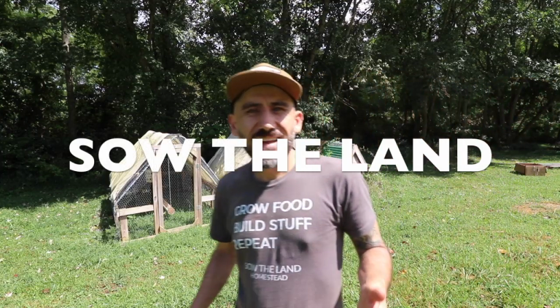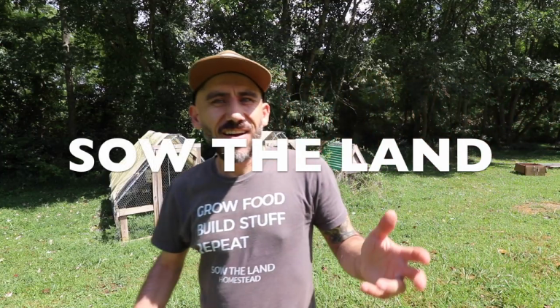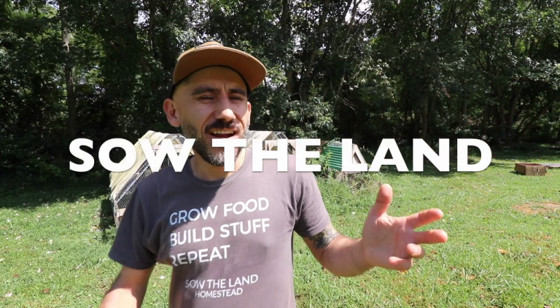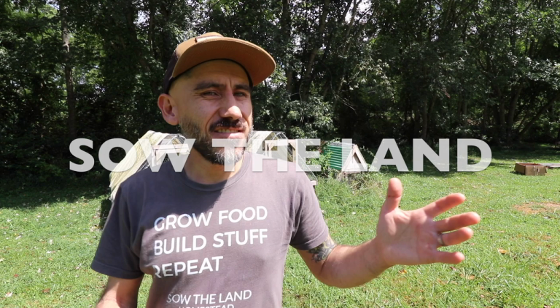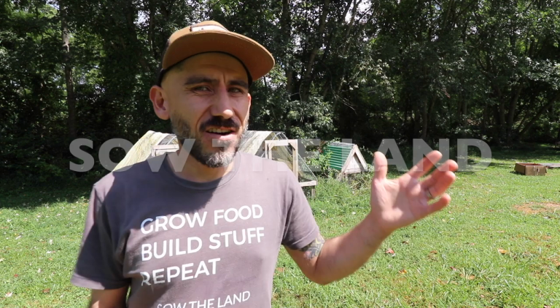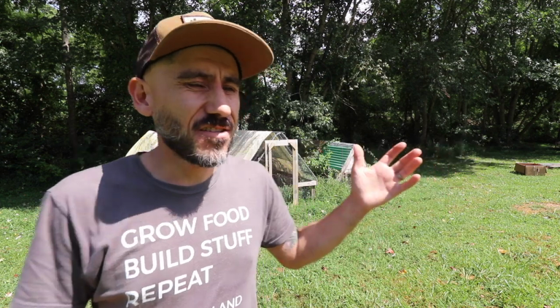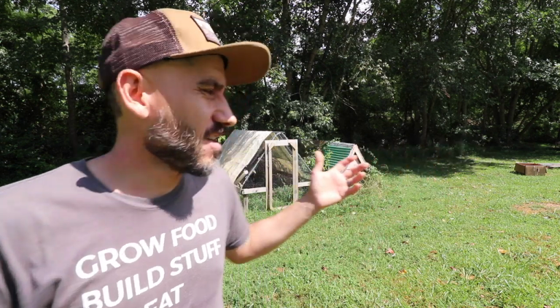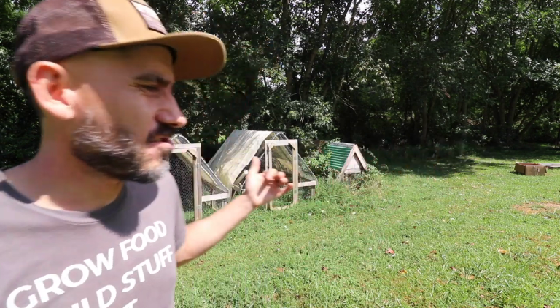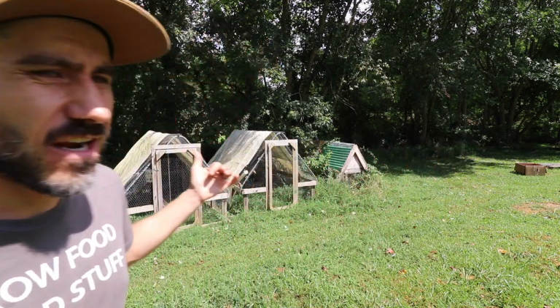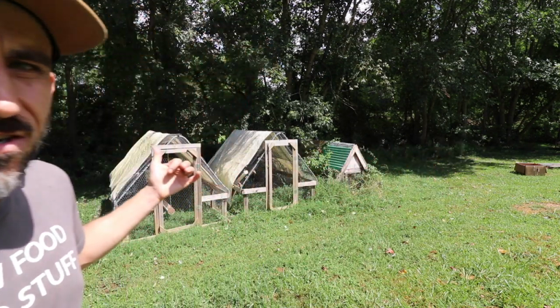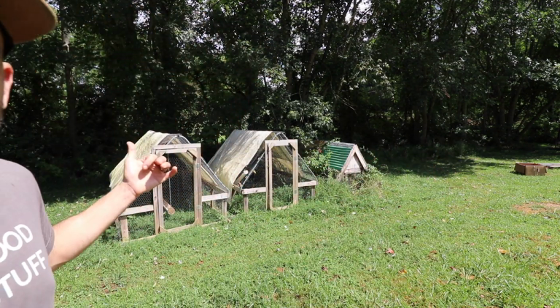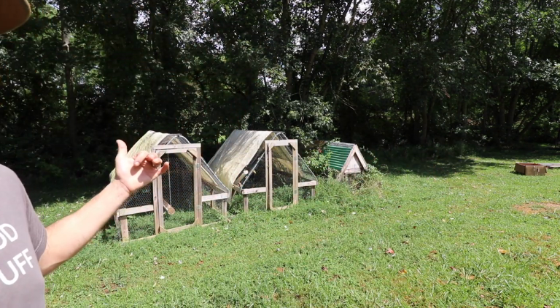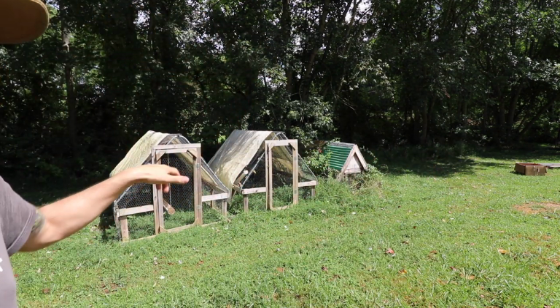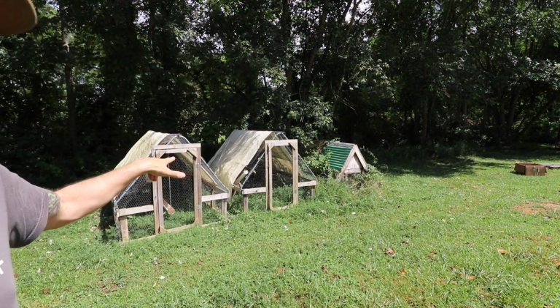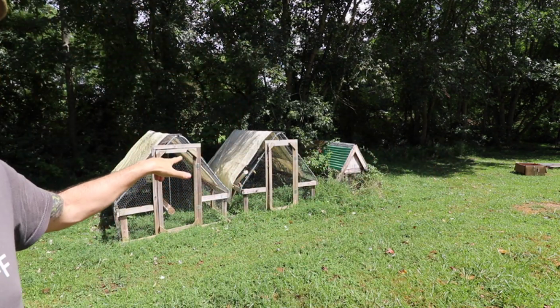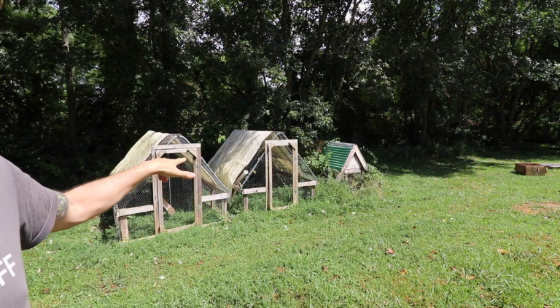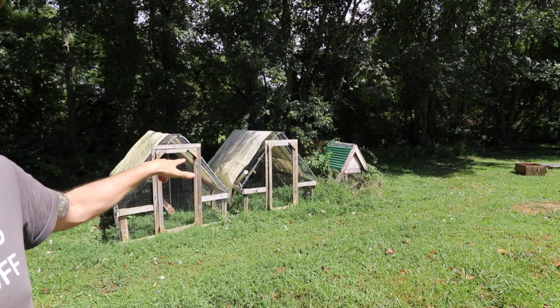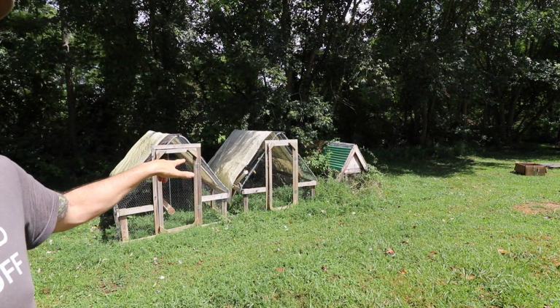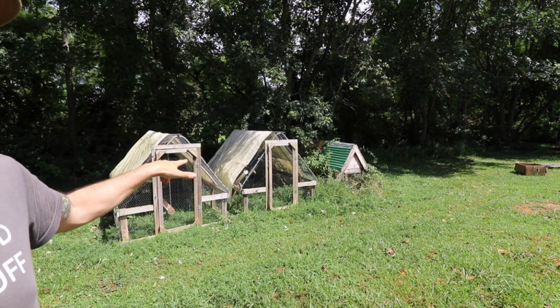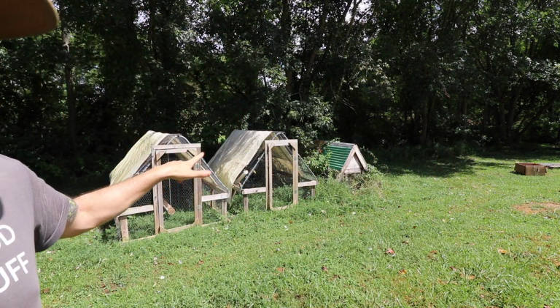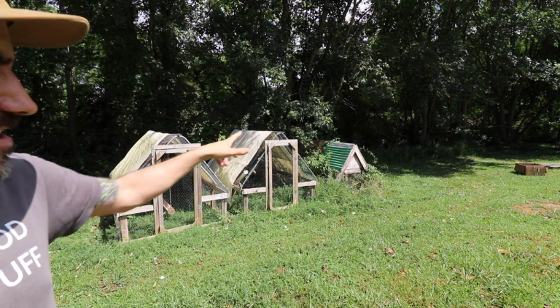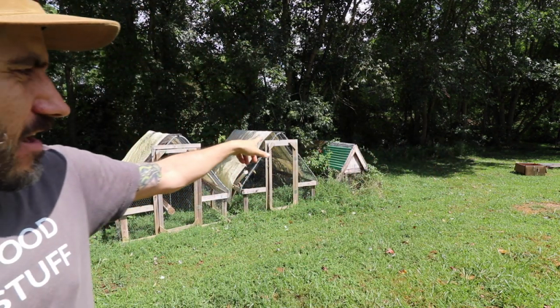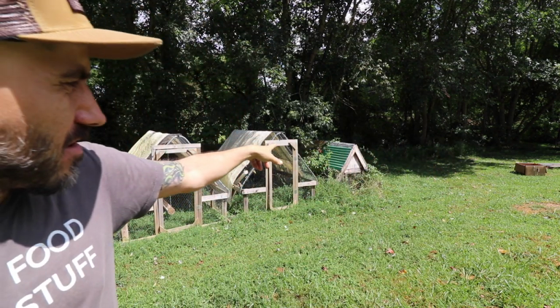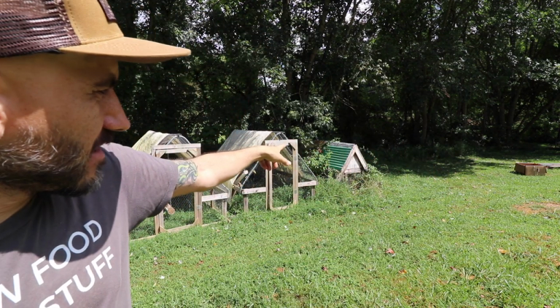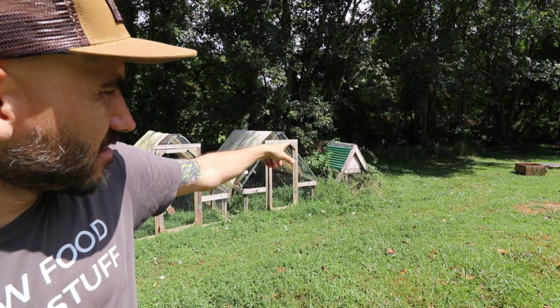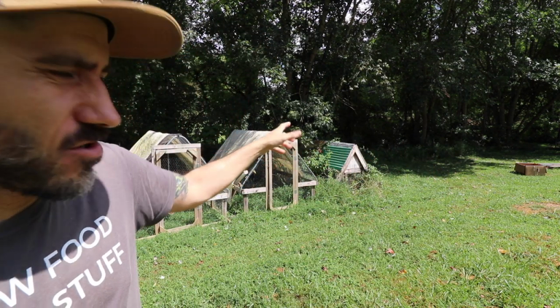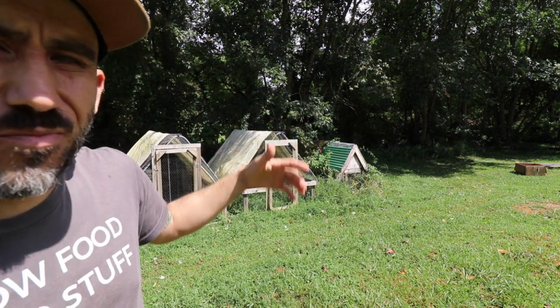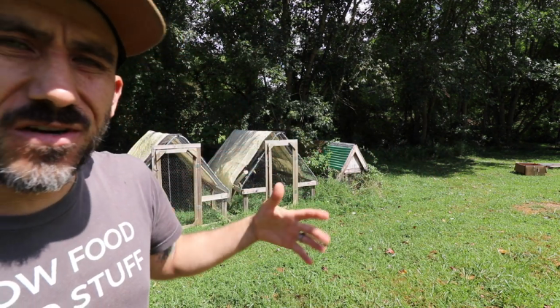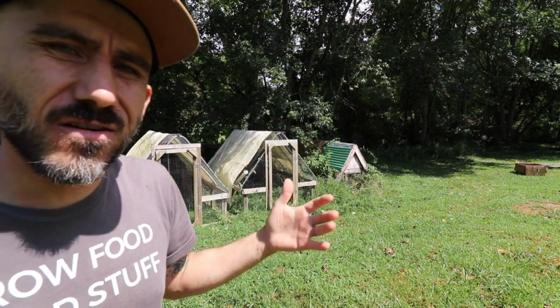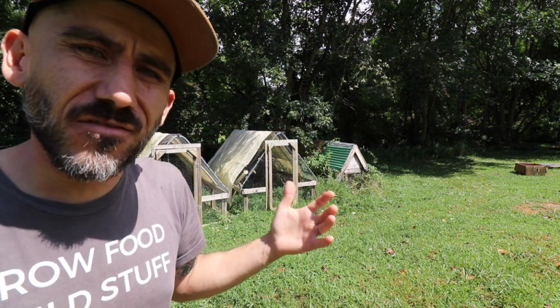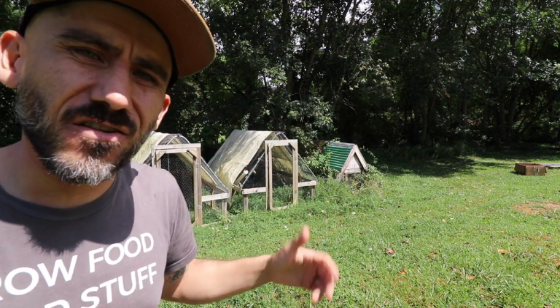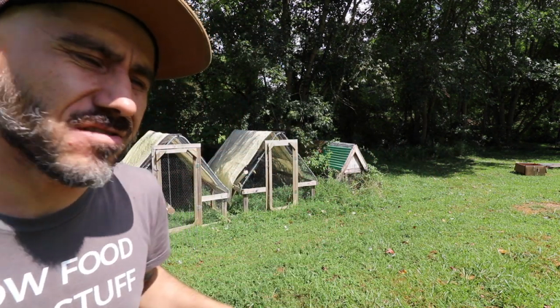Alright, these are our chicken tractors — our two chicken tractors. And that one that's a coop, we don't even use.